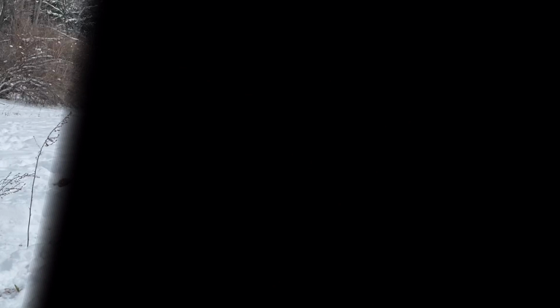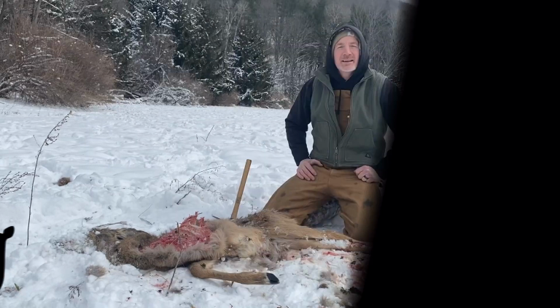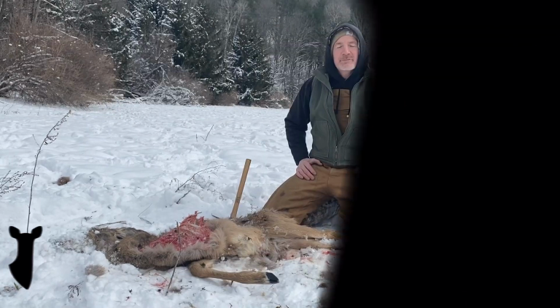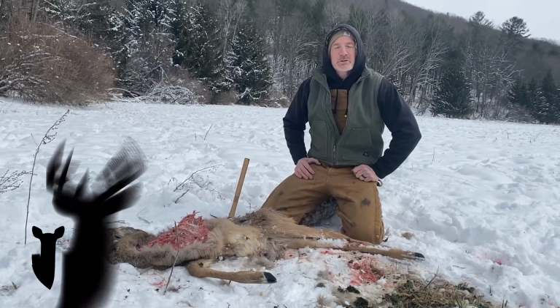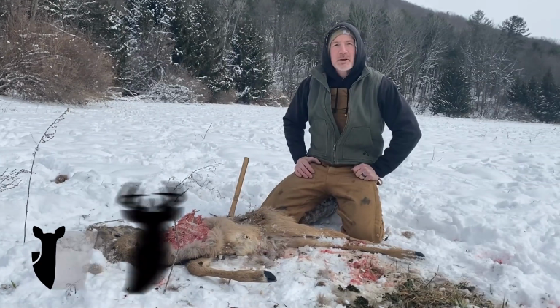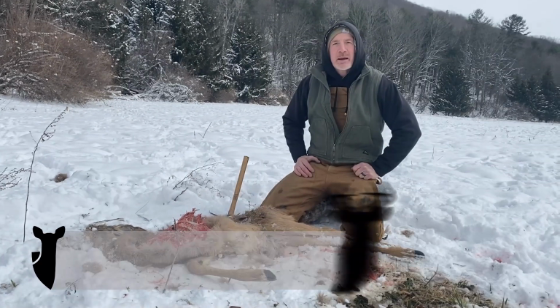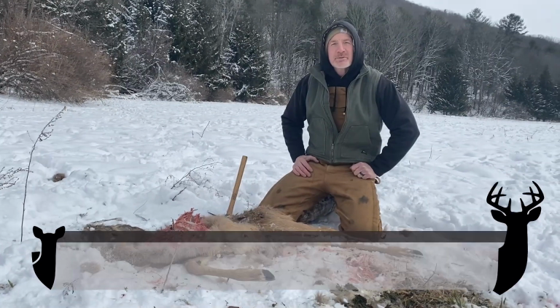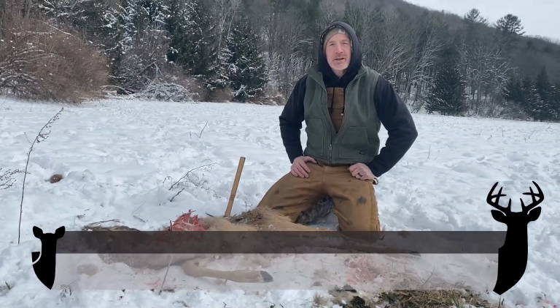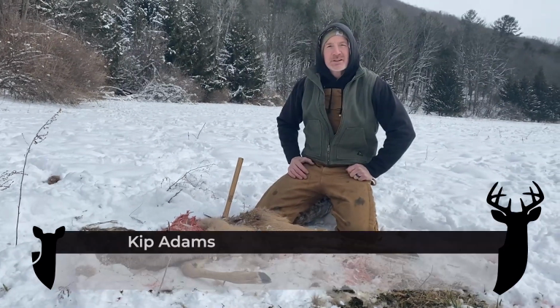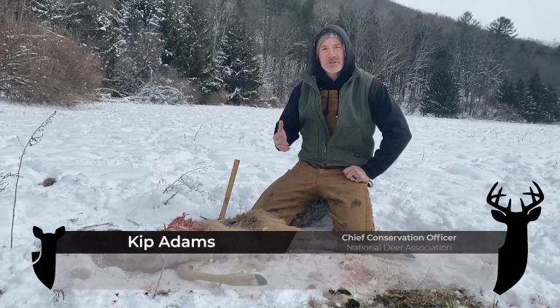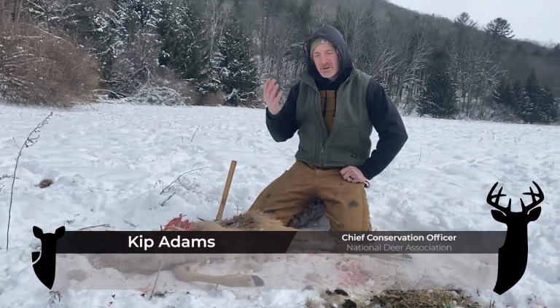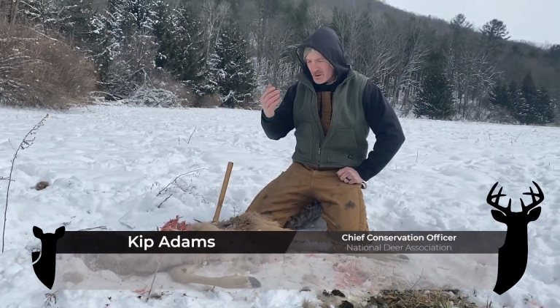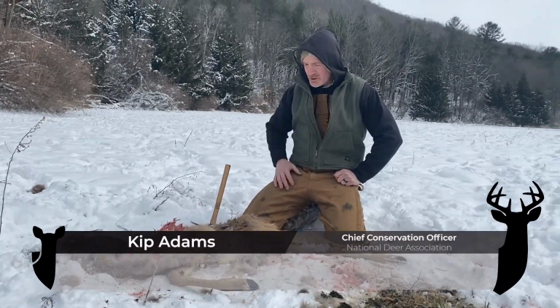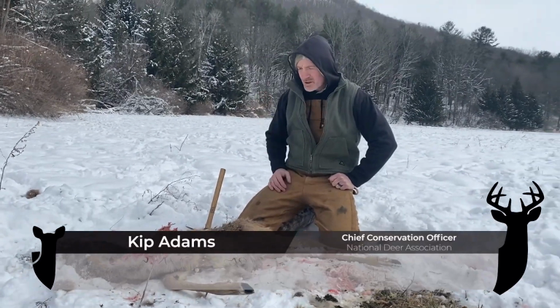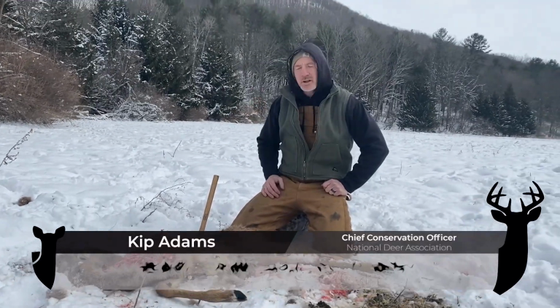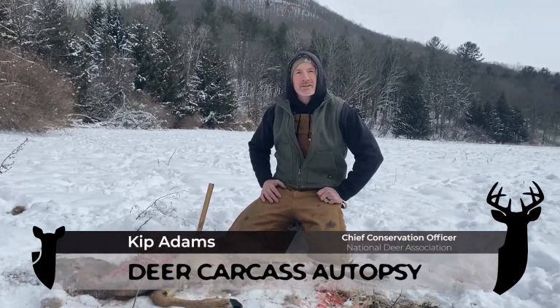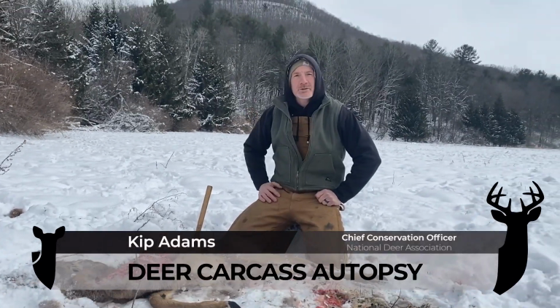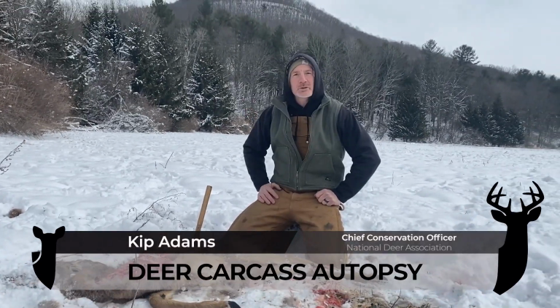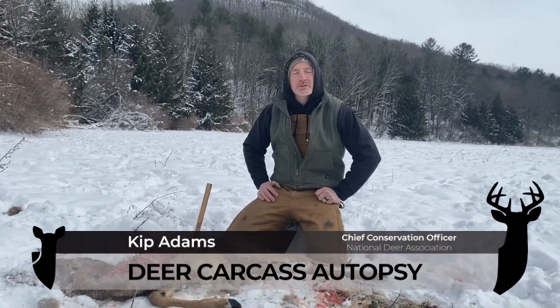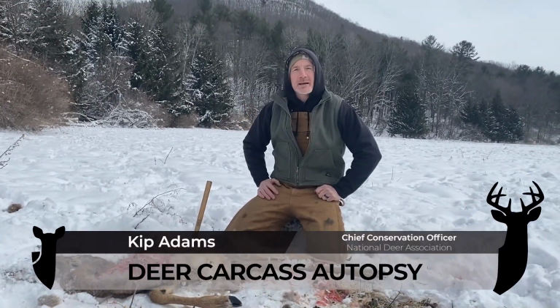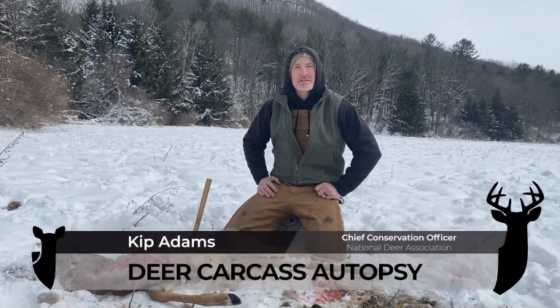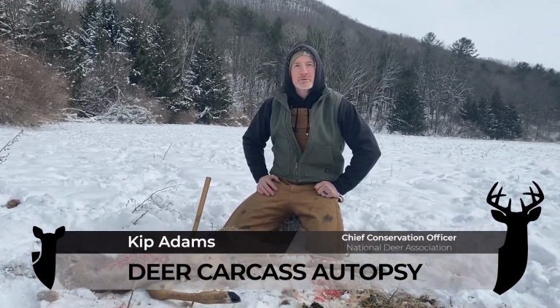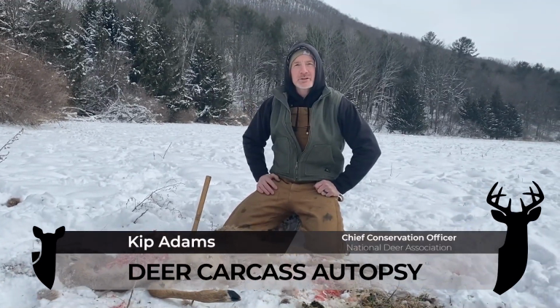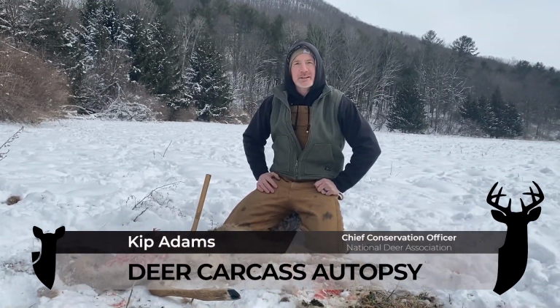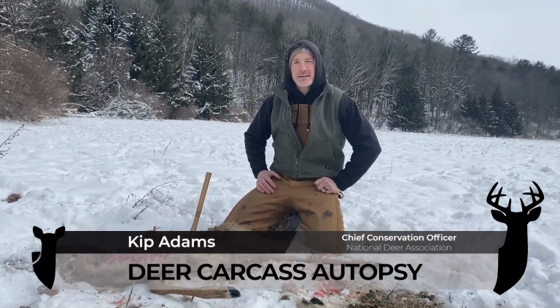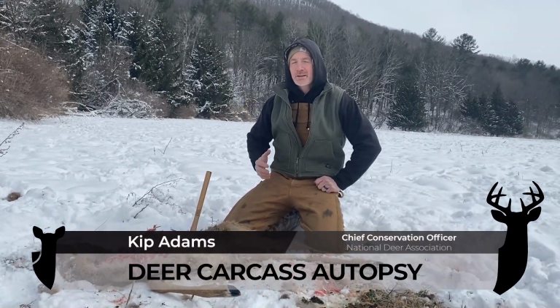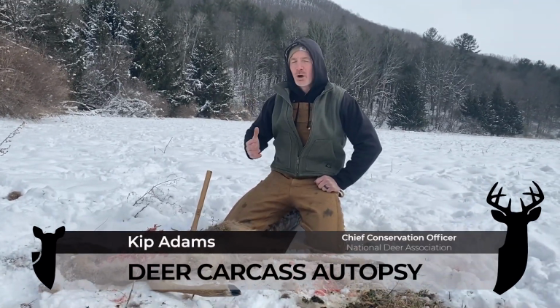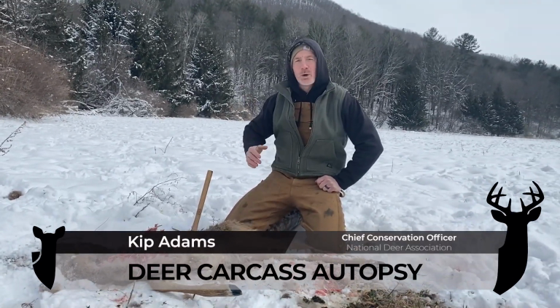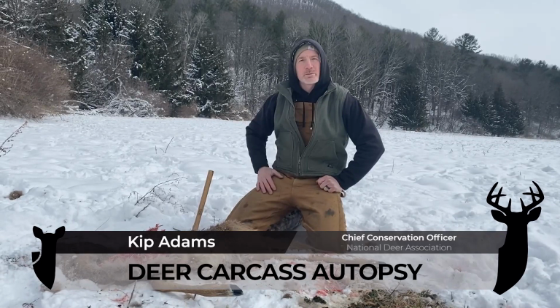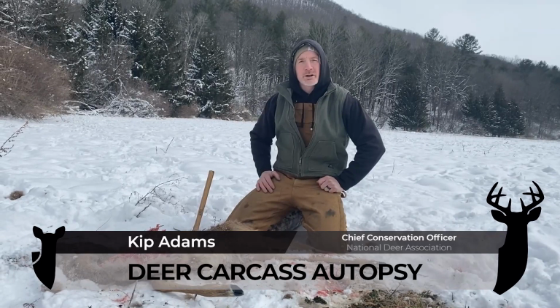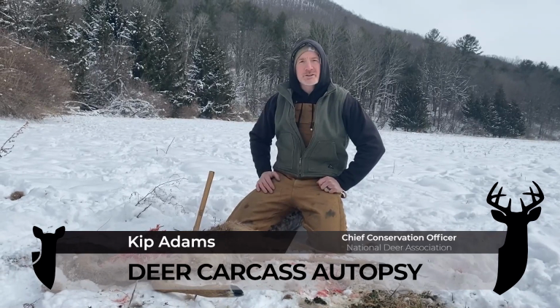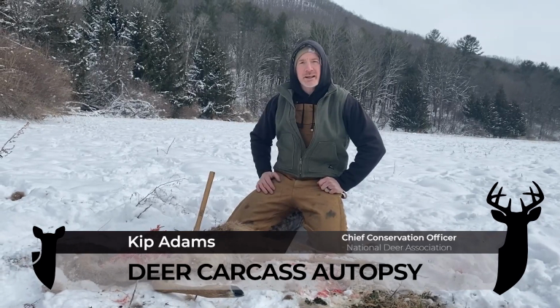Hey folks, Kip Adams from the National Deer Association here. I'm doing a little habitat work today on a cold March day.